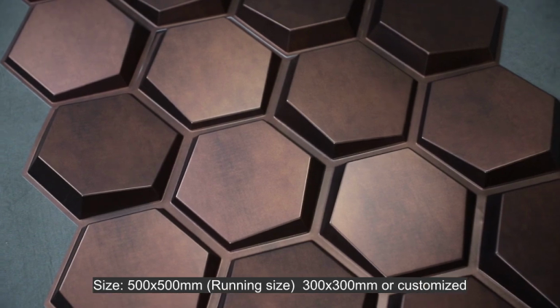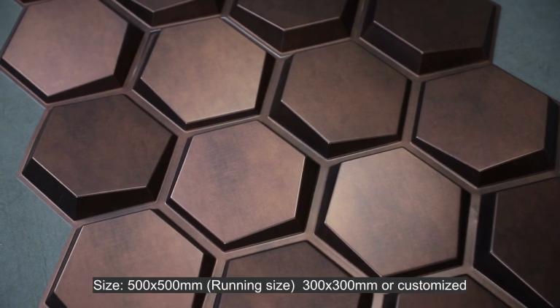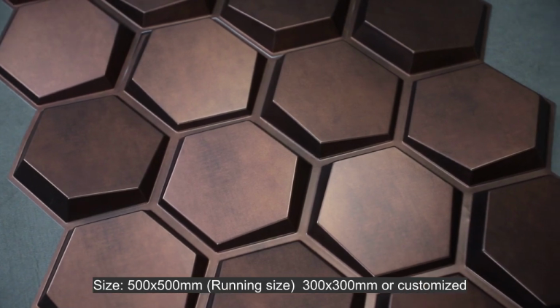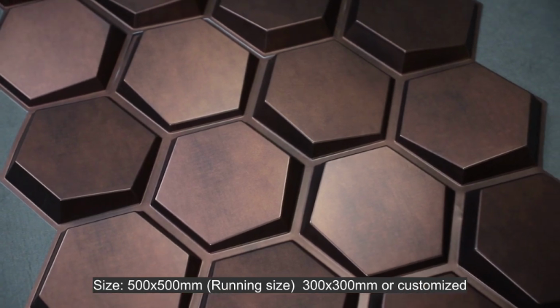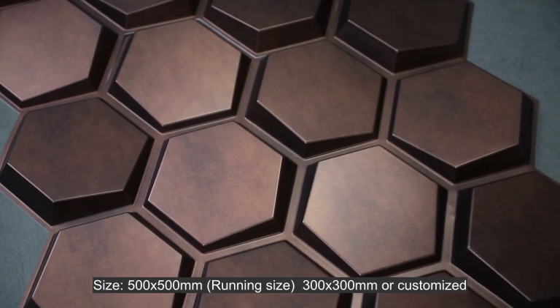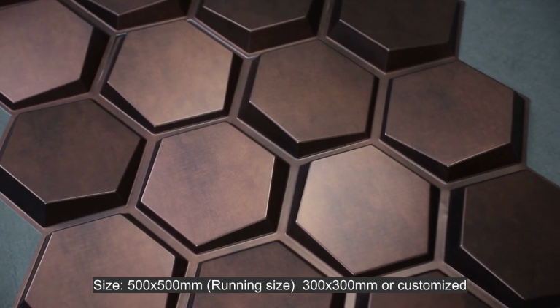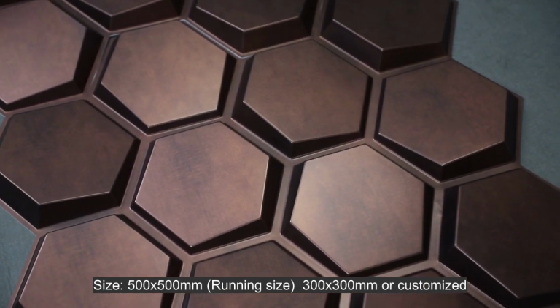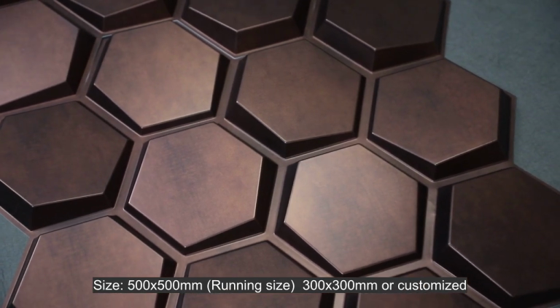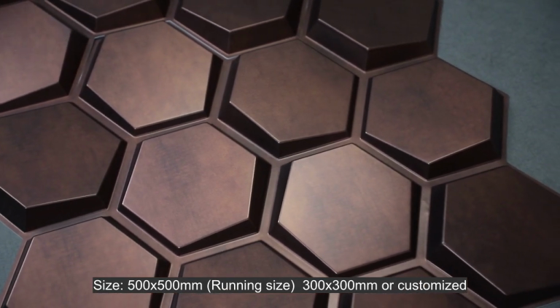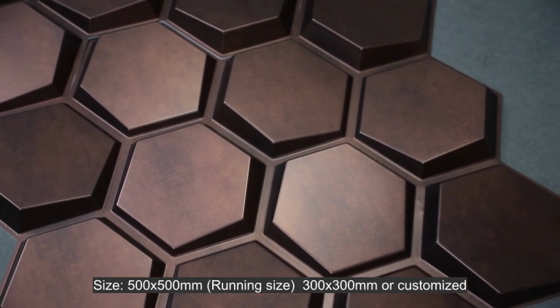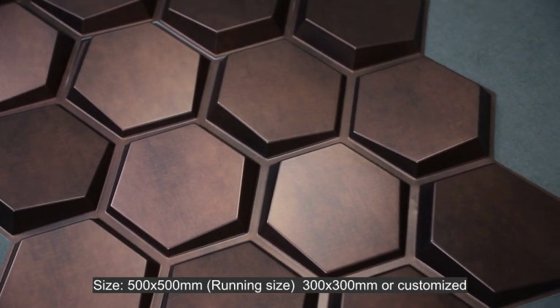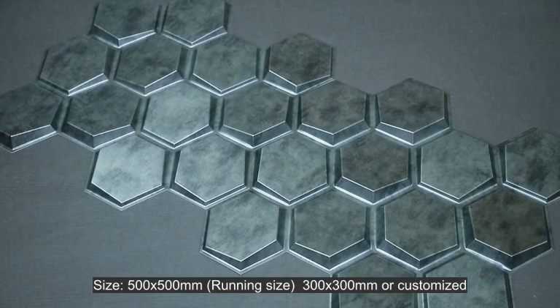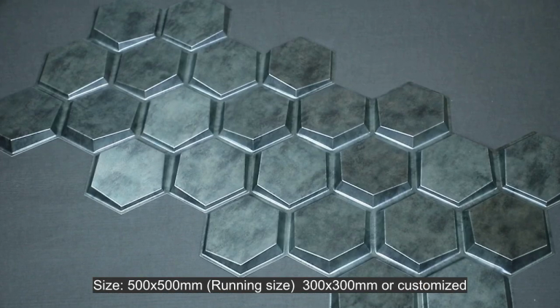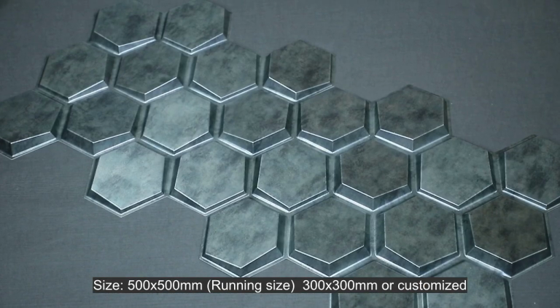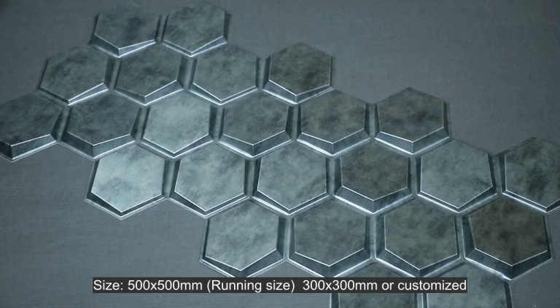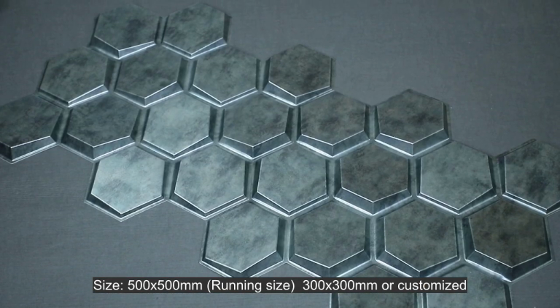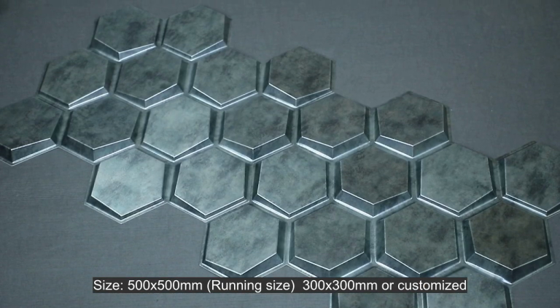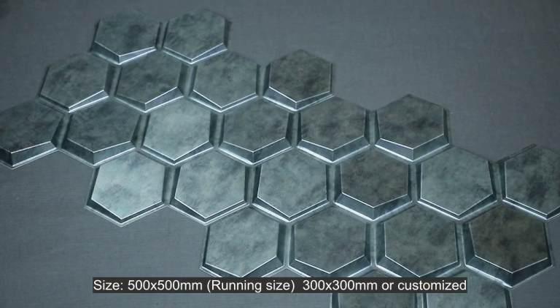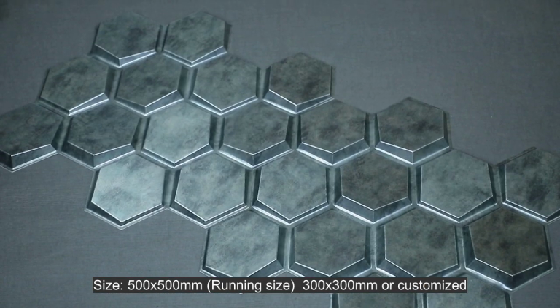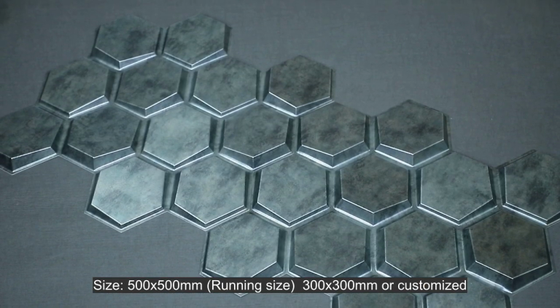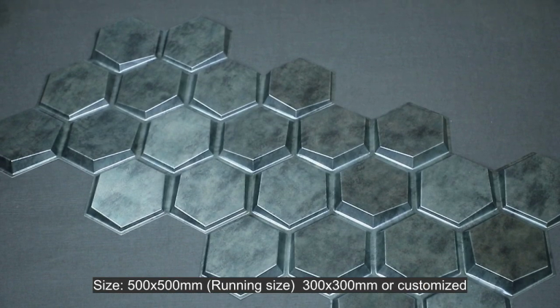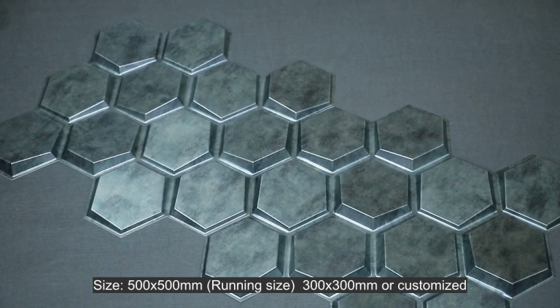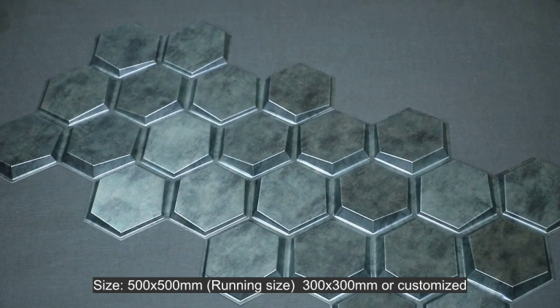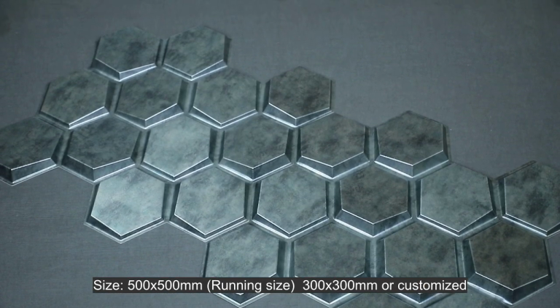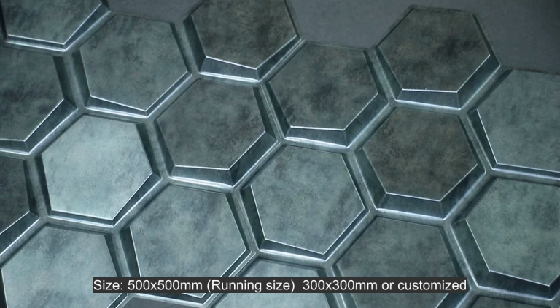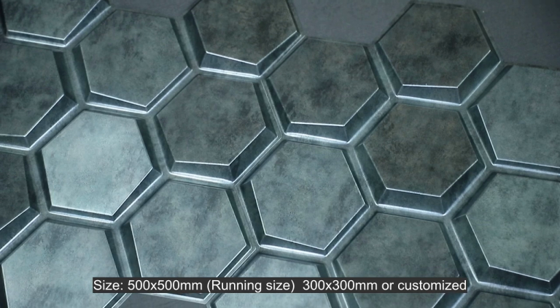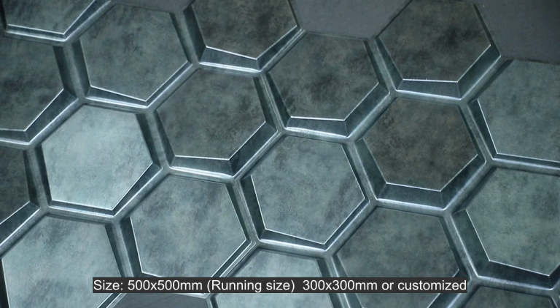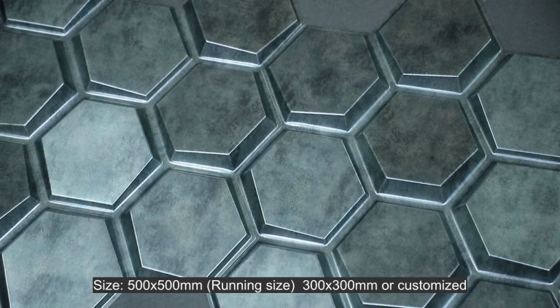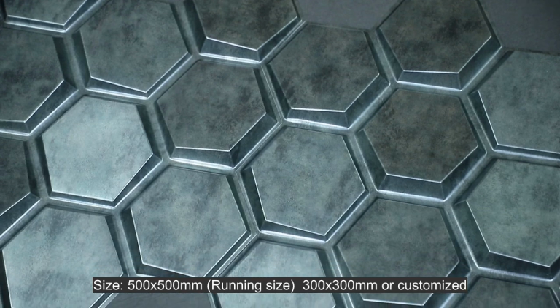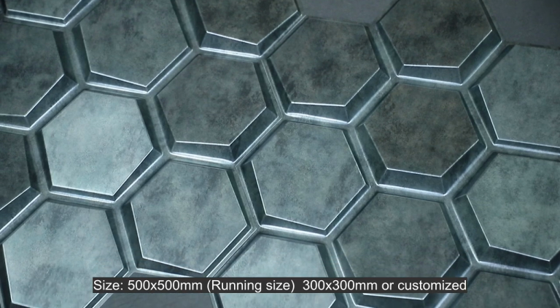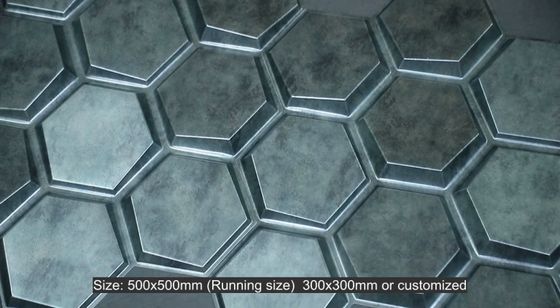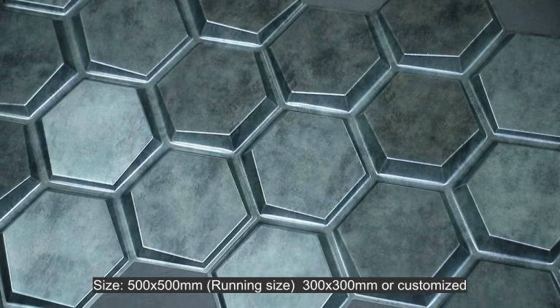Size: 500 by 500 mm. Running size: 300 by 300 mm, or customized.